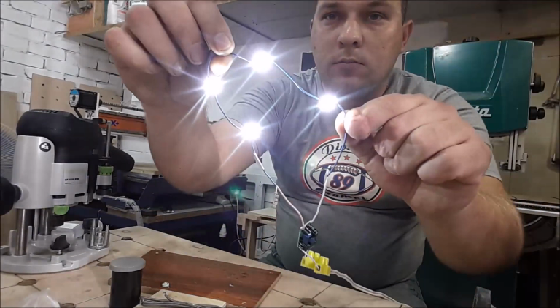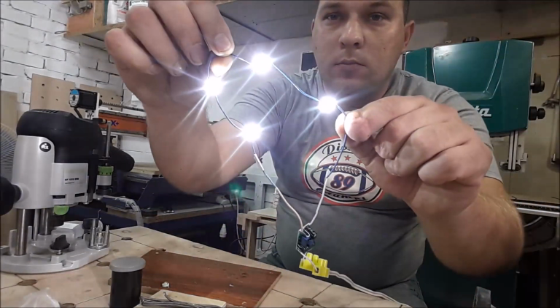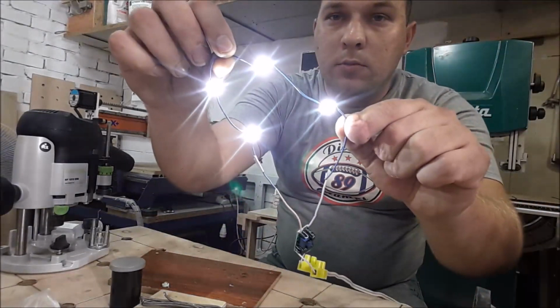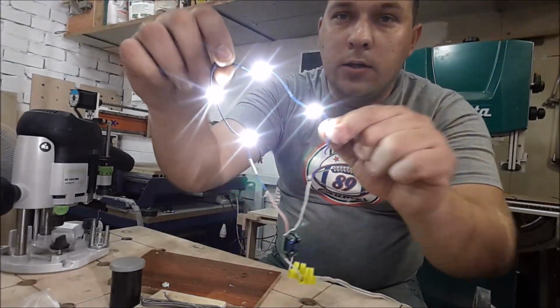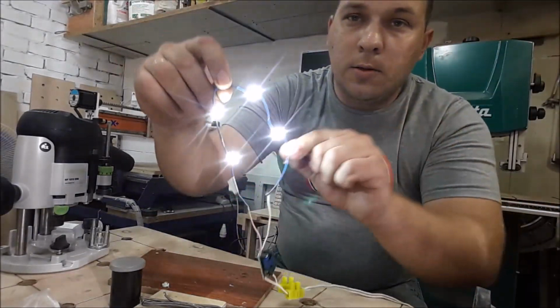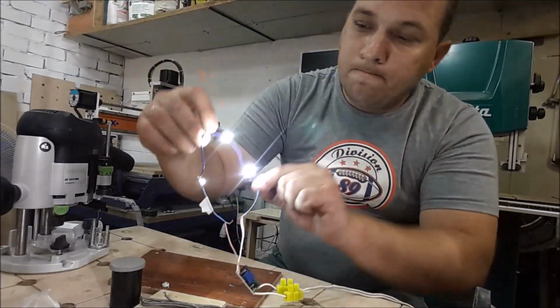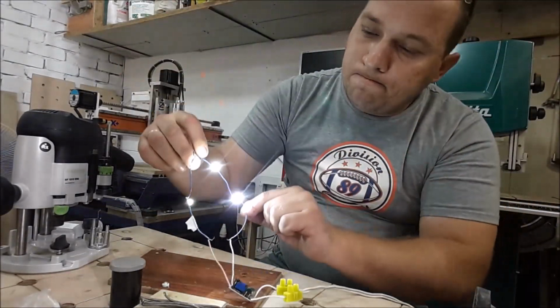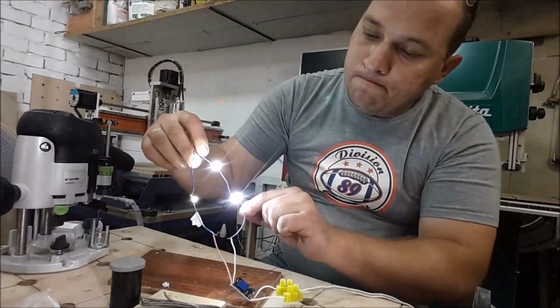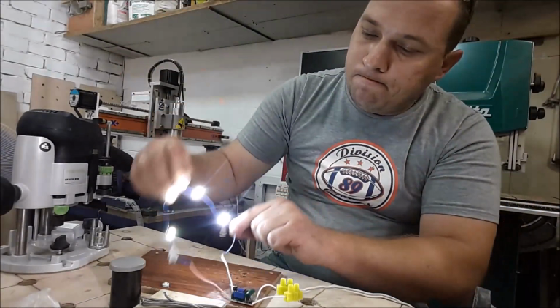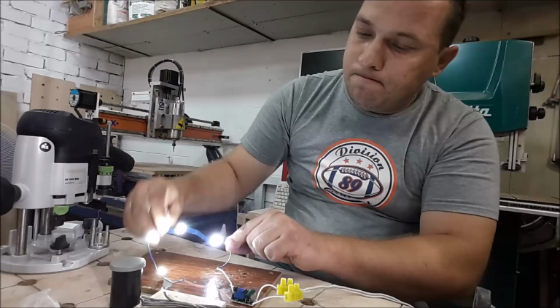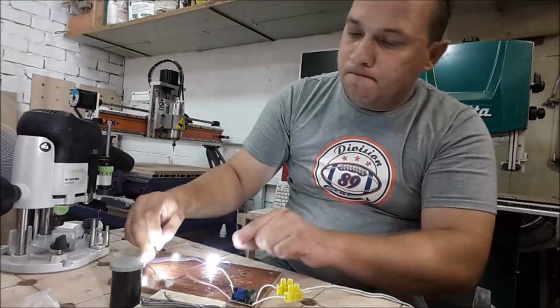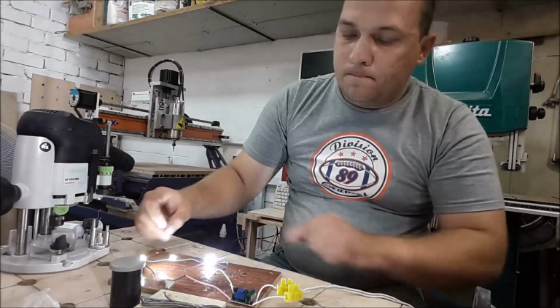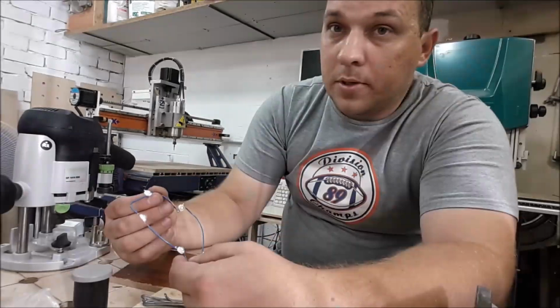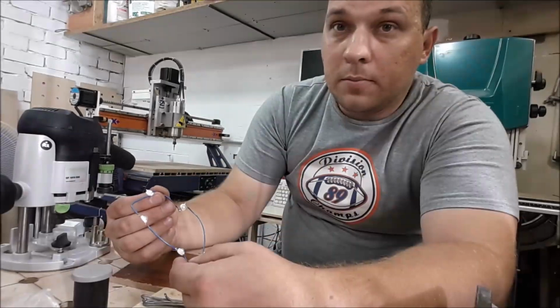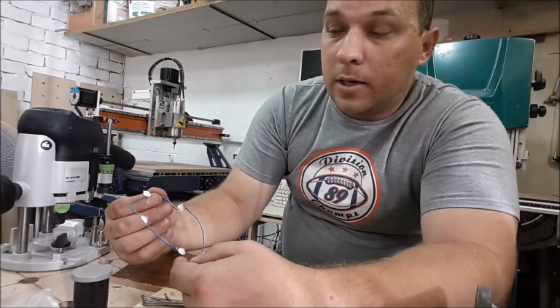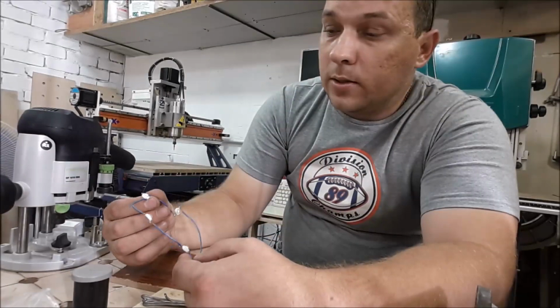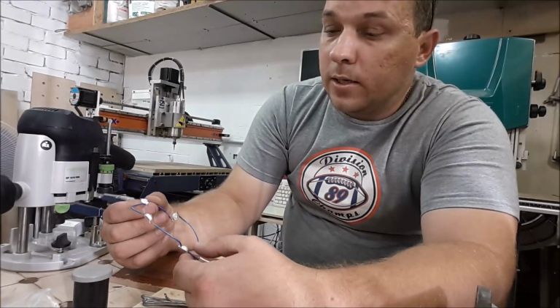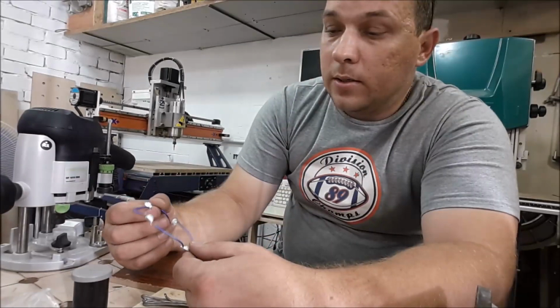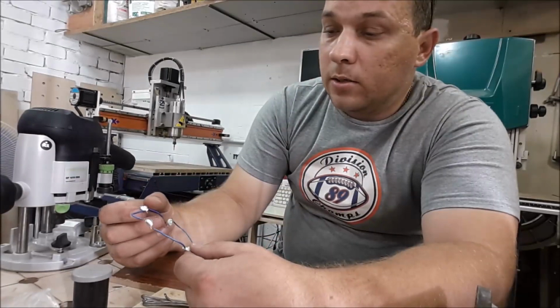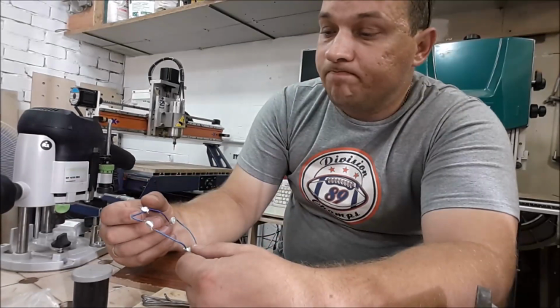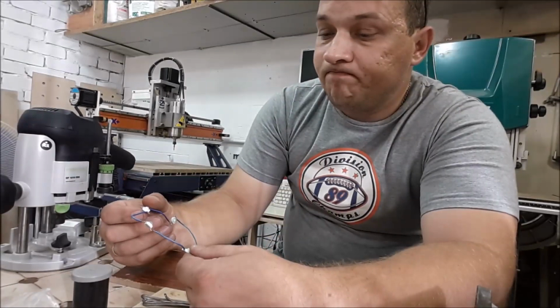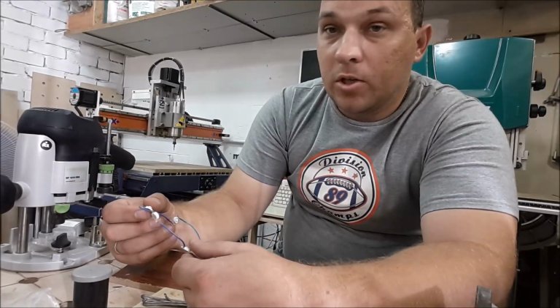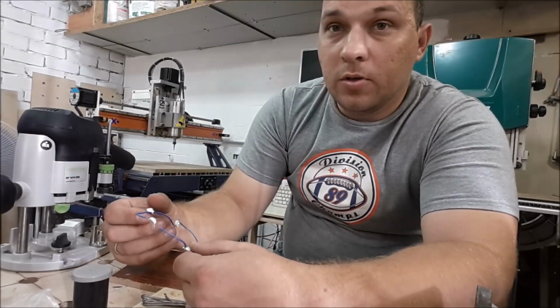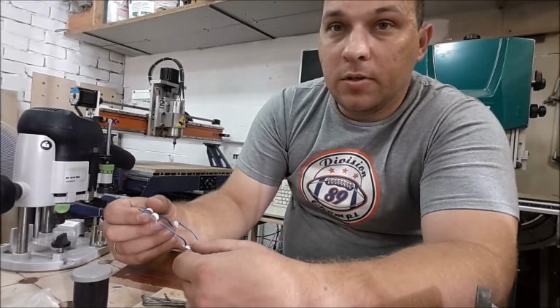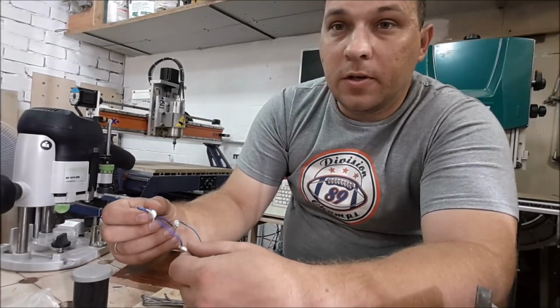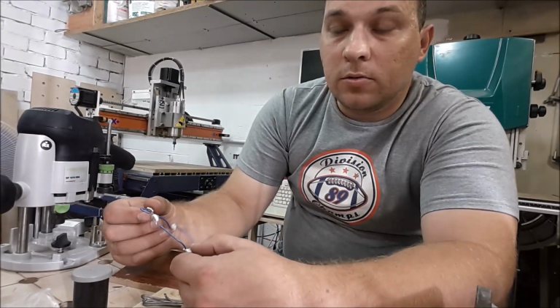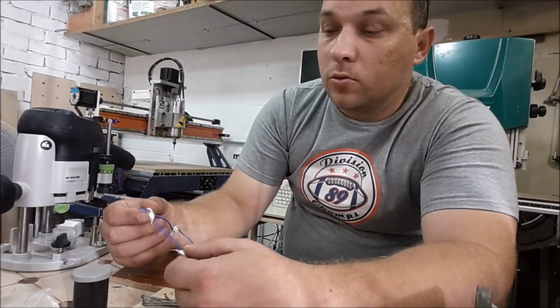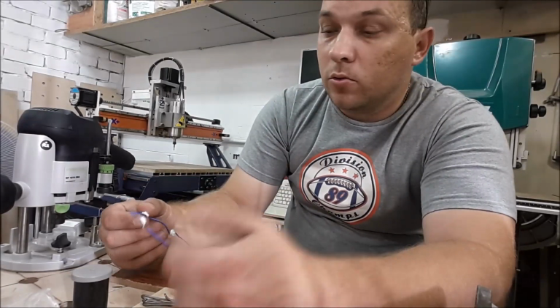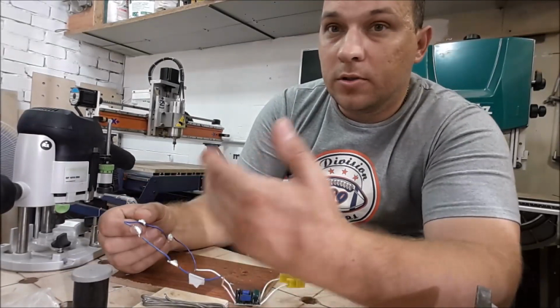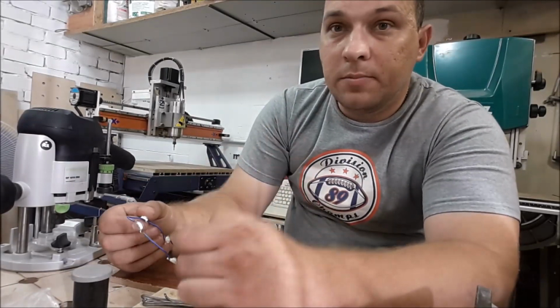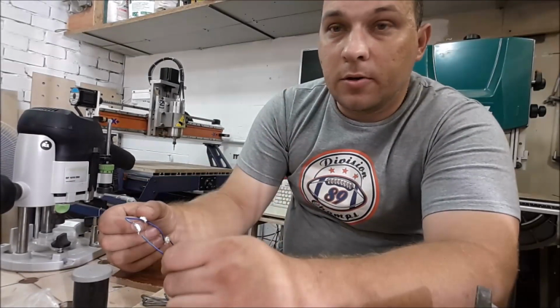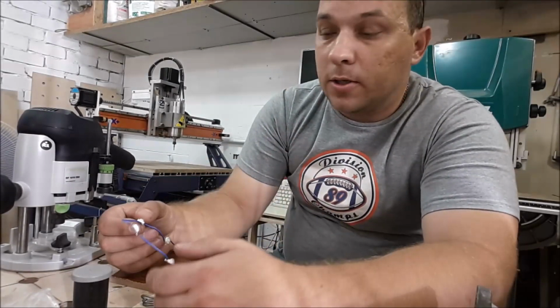Not bad, yeah? Pretty bright light, even difficult to look at them directly.